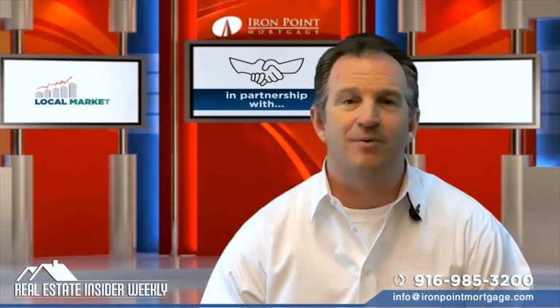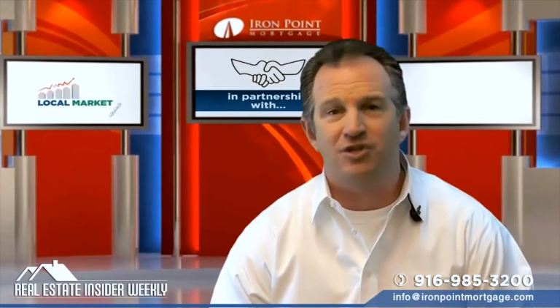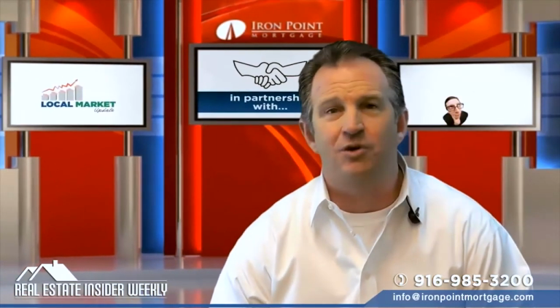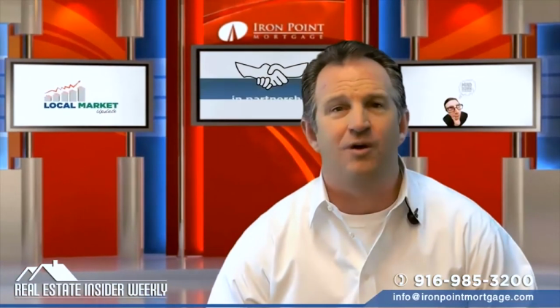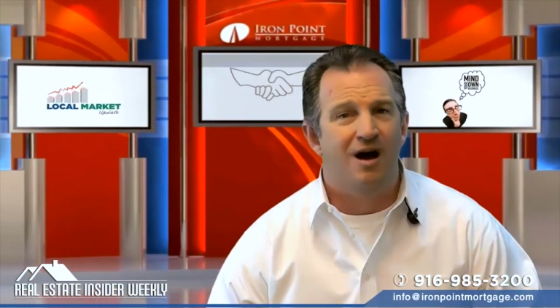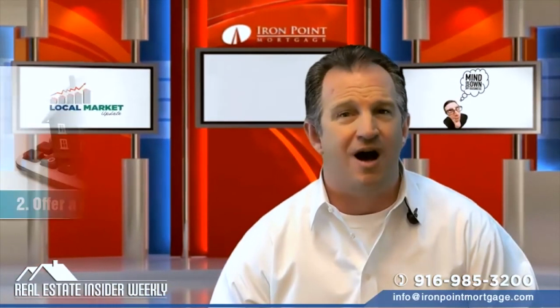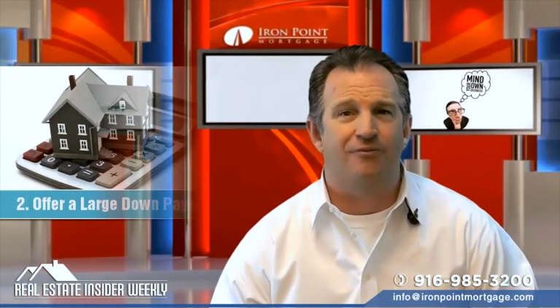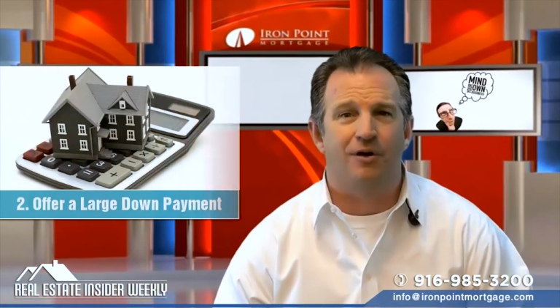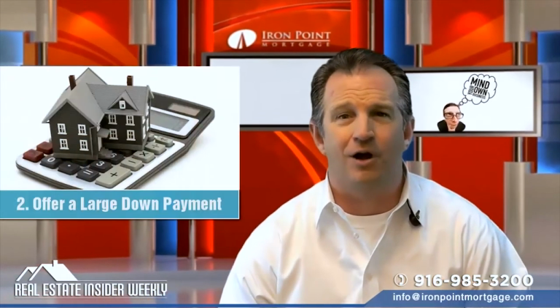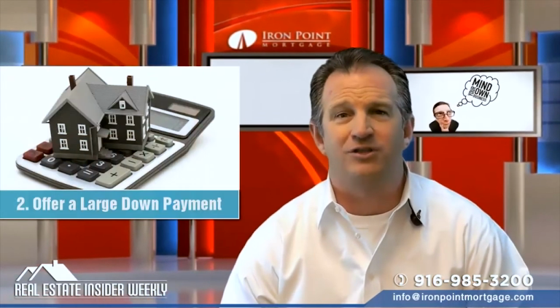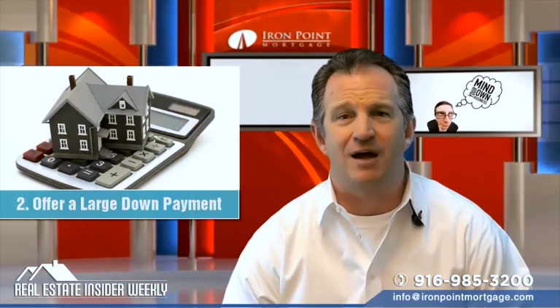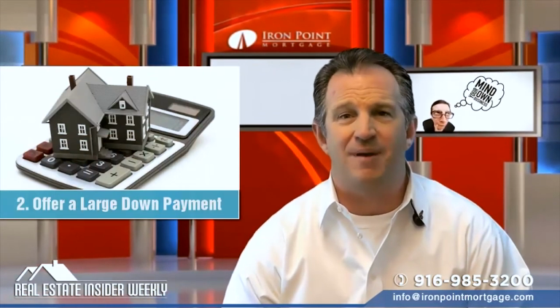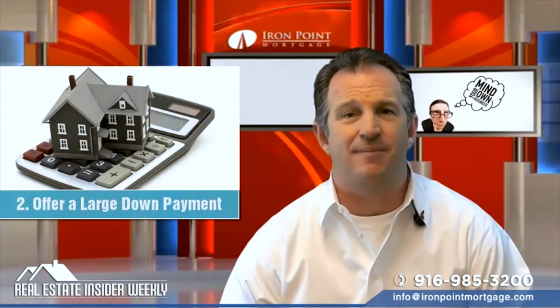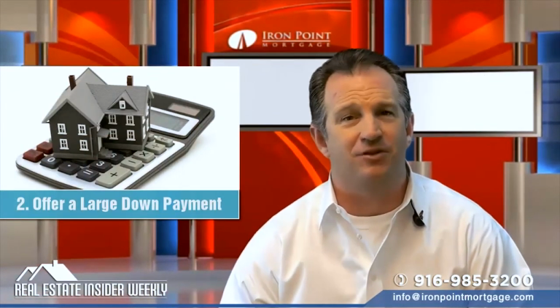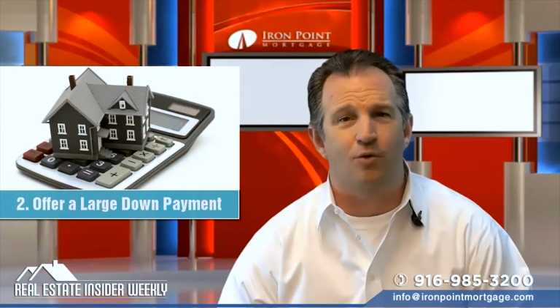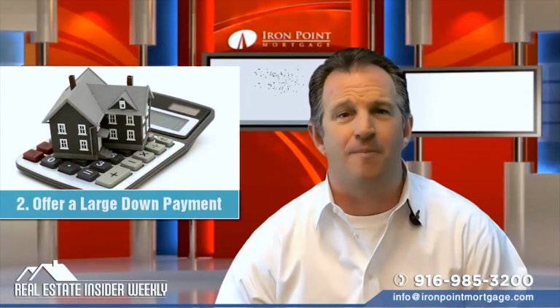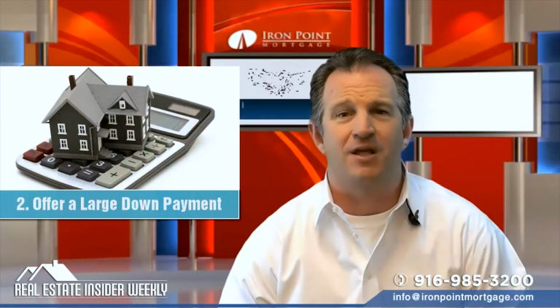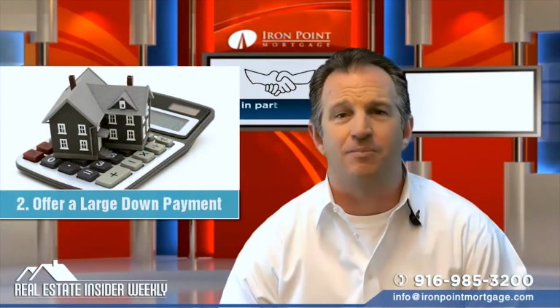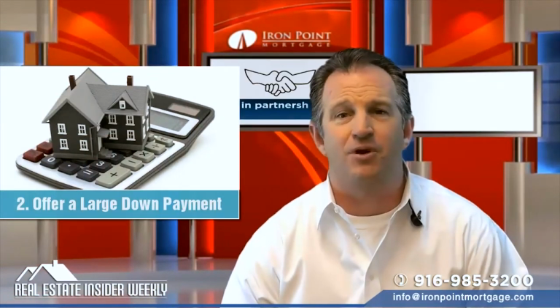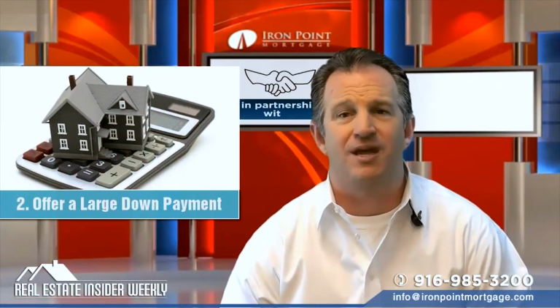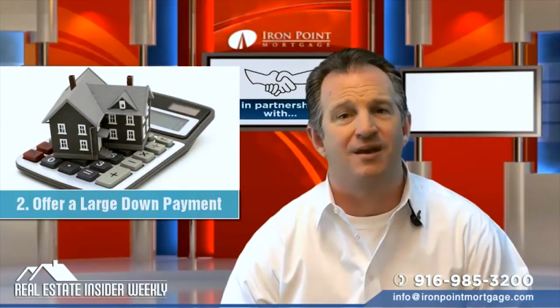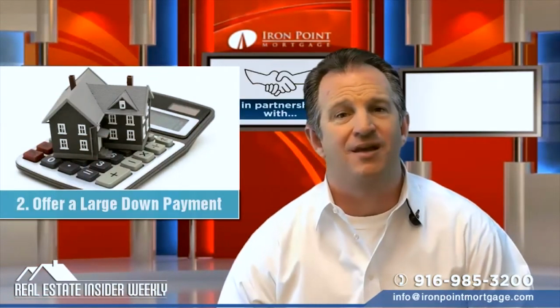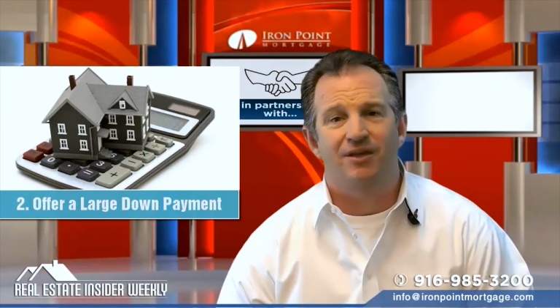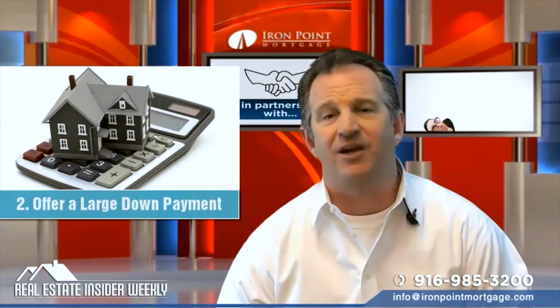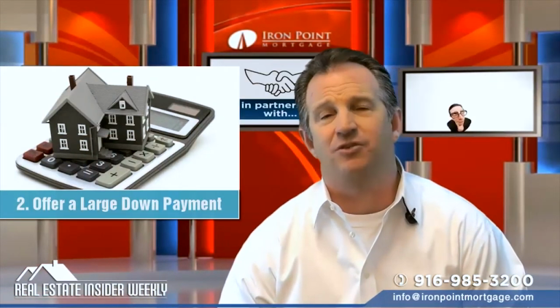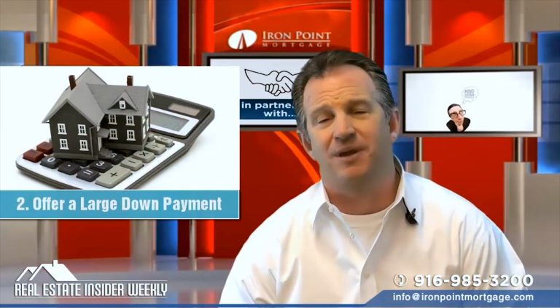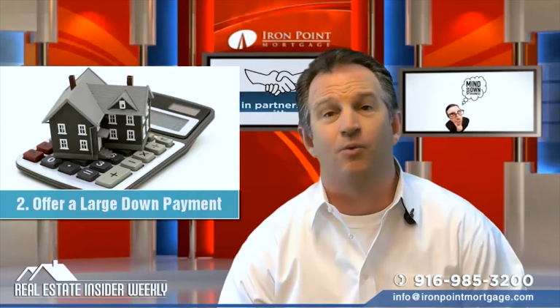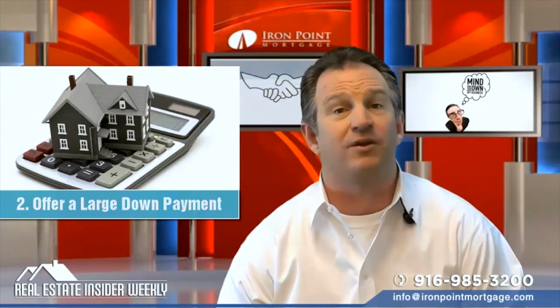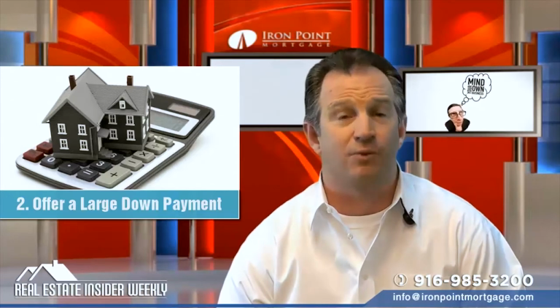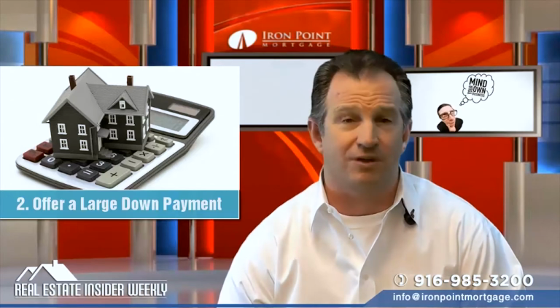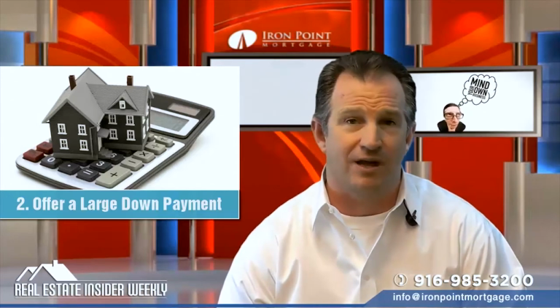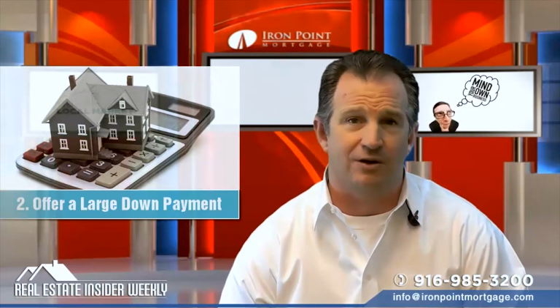Number two: offer a large down payment. The more money you put in, the less you'll be at risk with the lender.